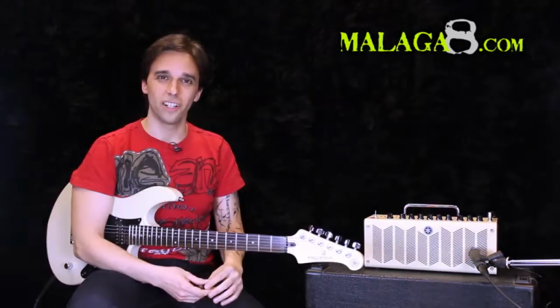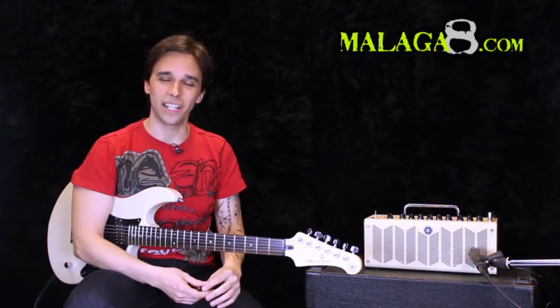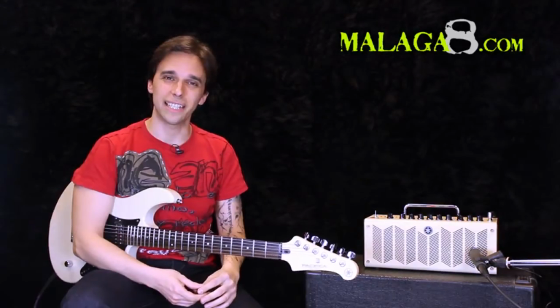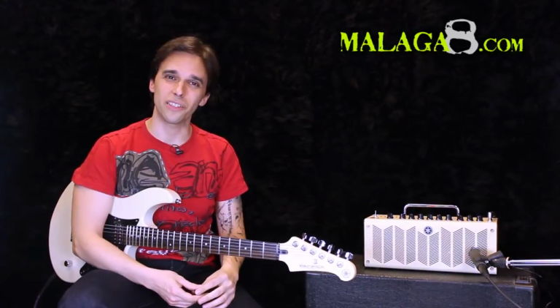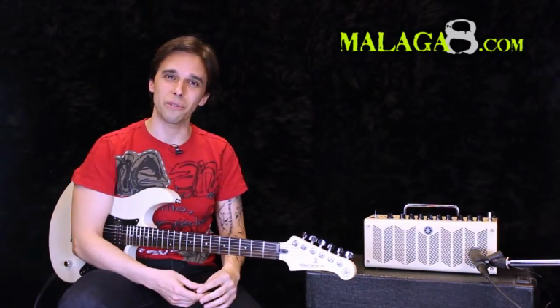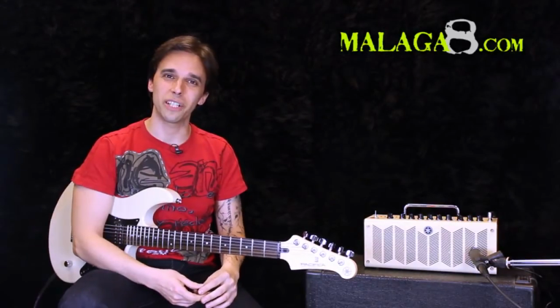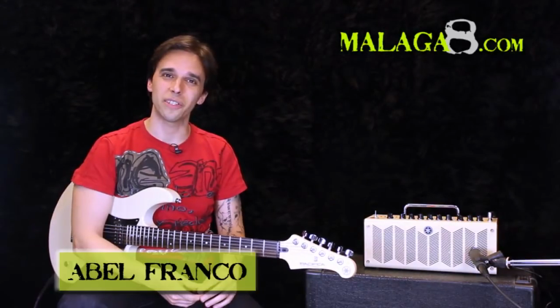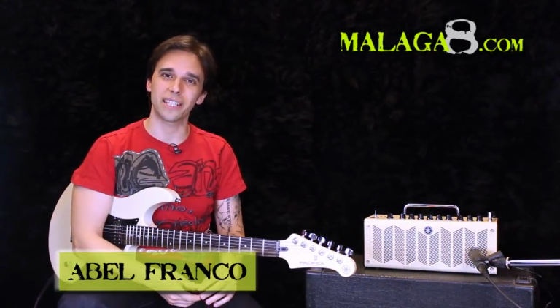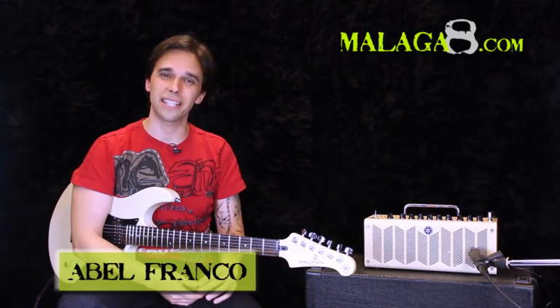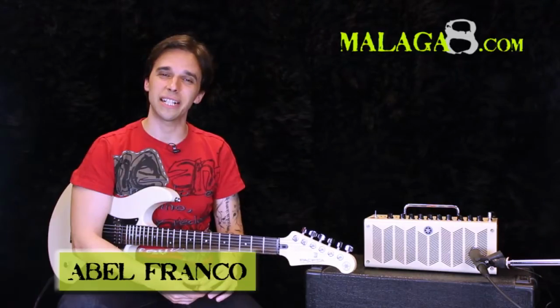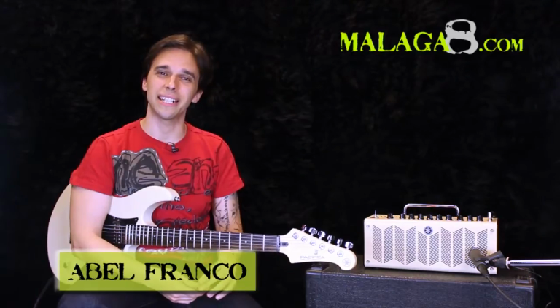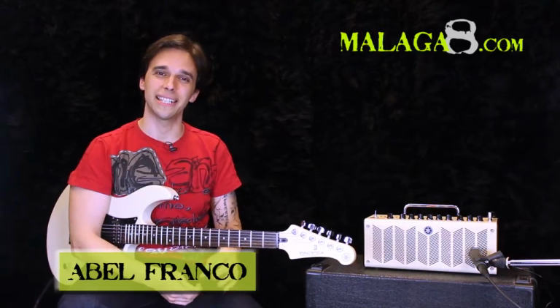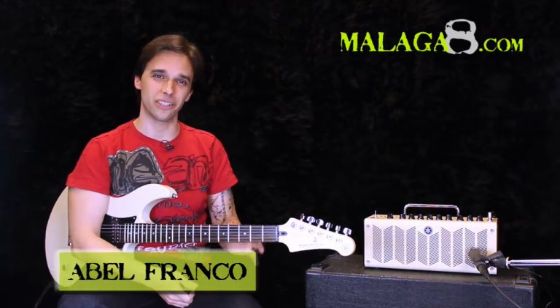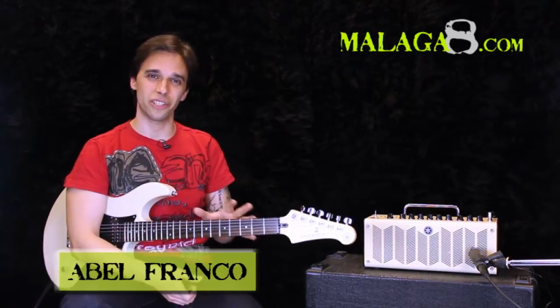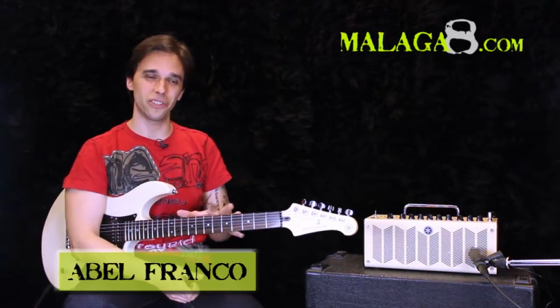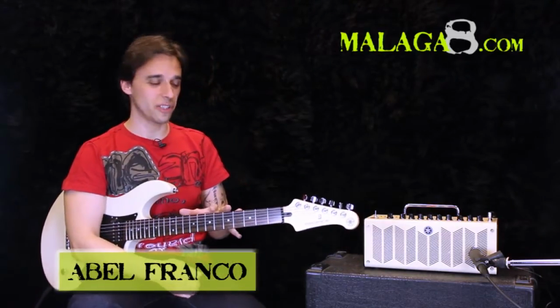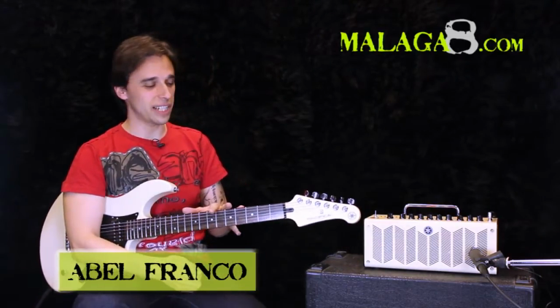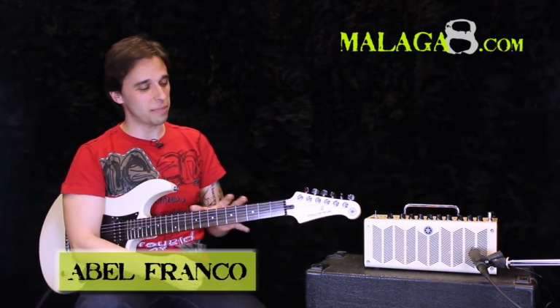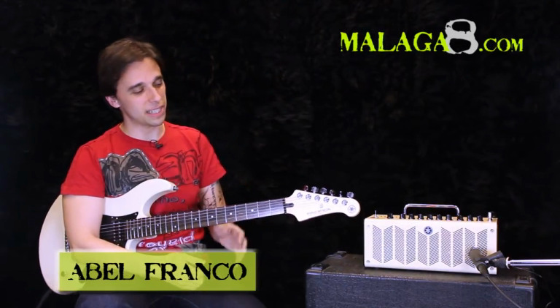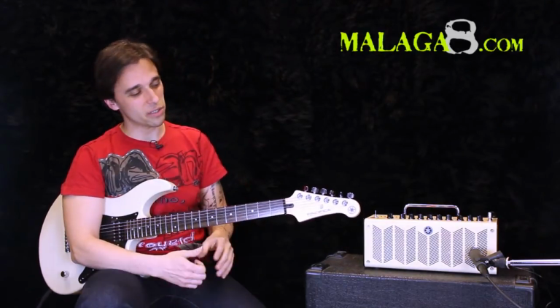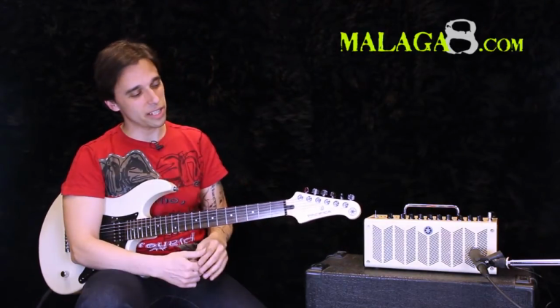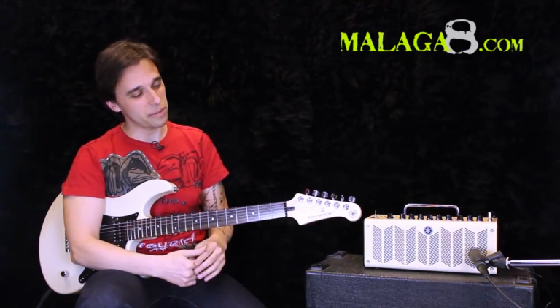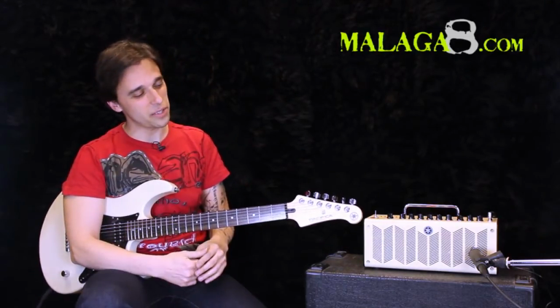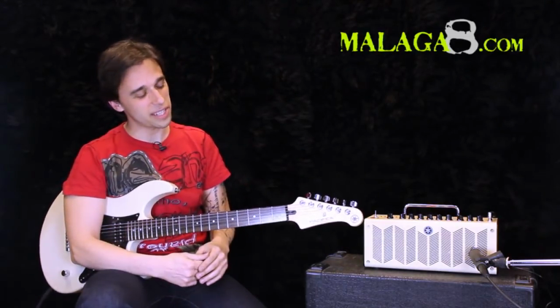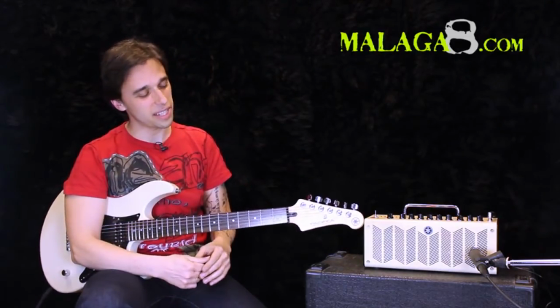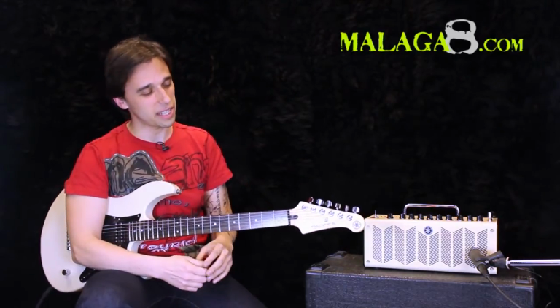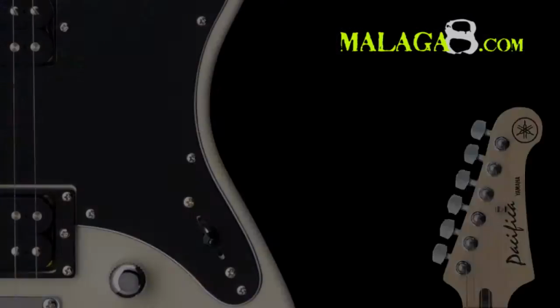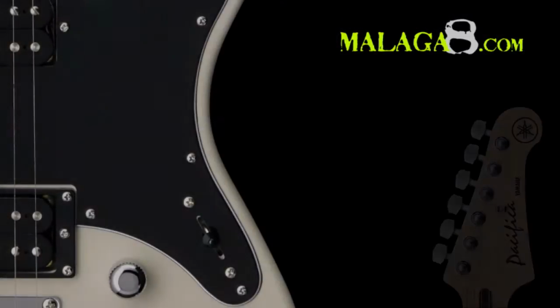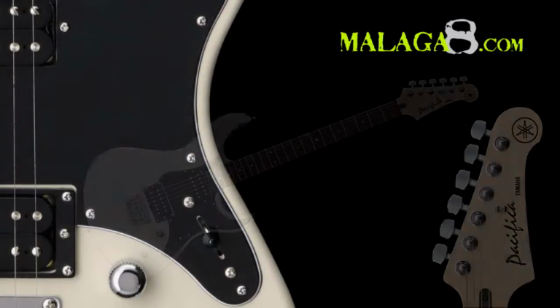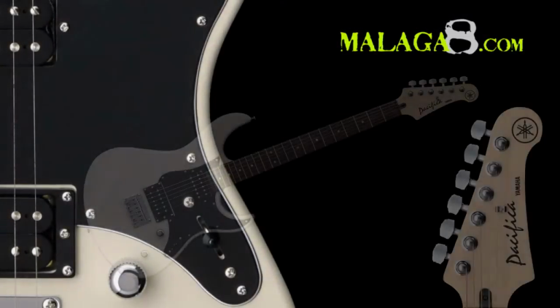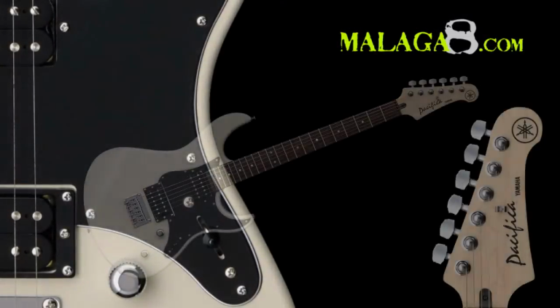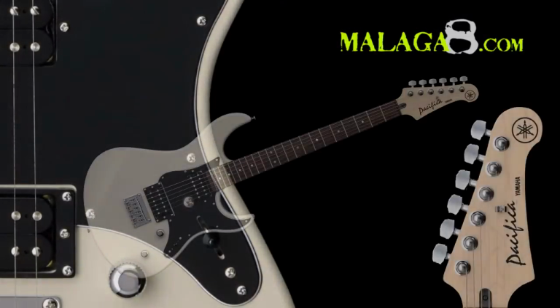Hello, how are you? I'm Abel Franco, Yamaha artist. In this case, I'm here to bring you the video of this Pacifica 120H.